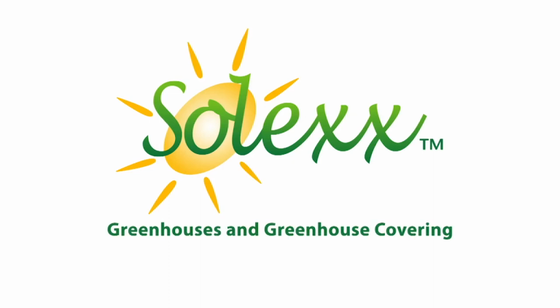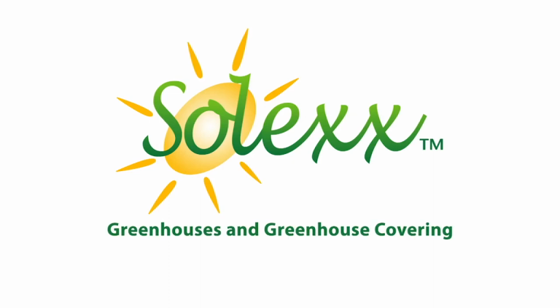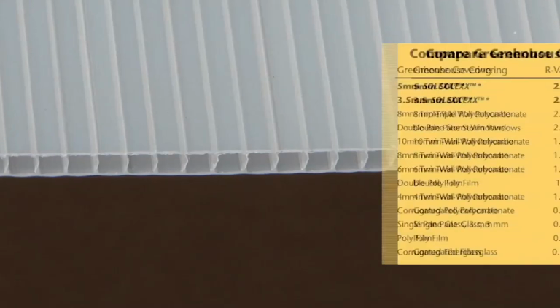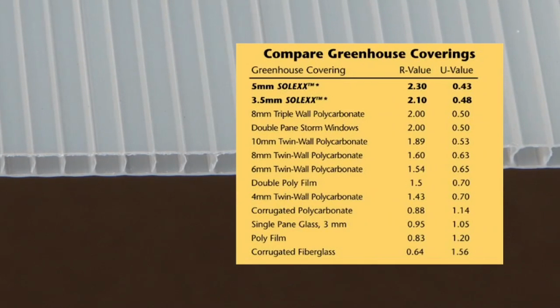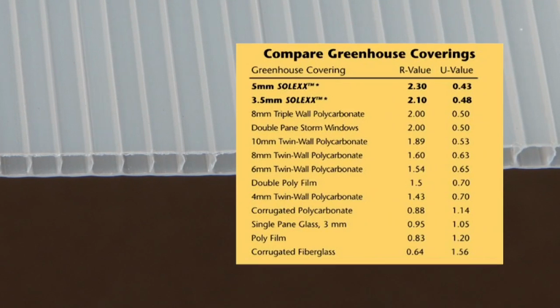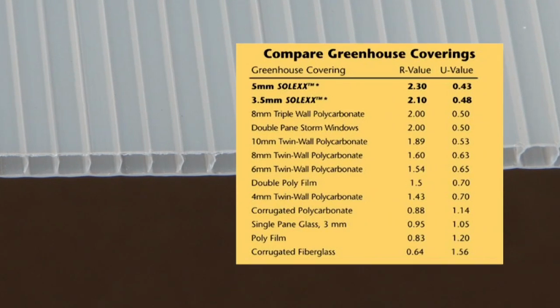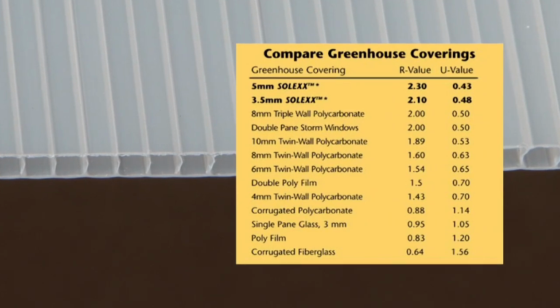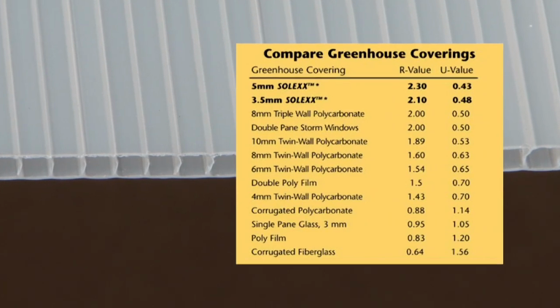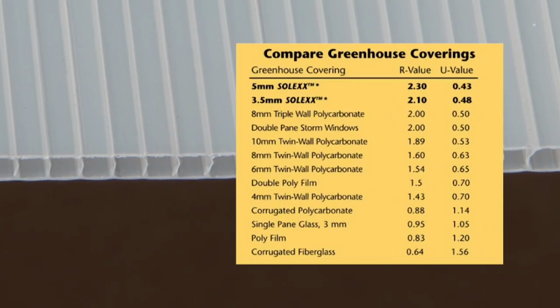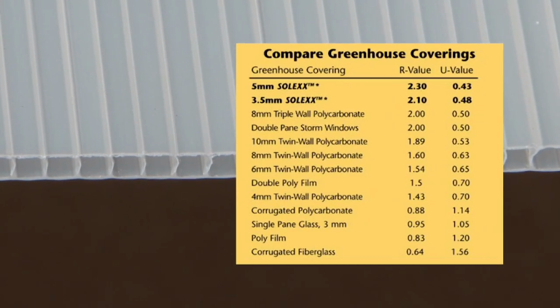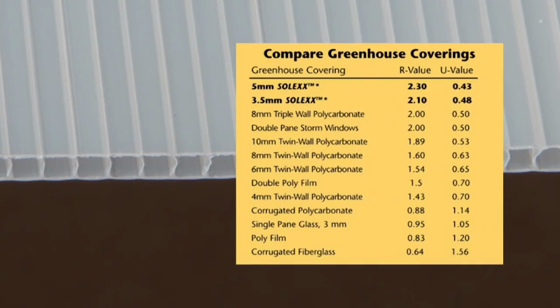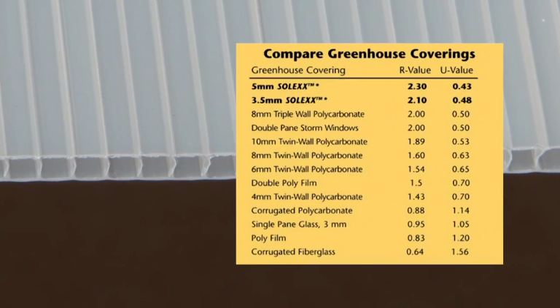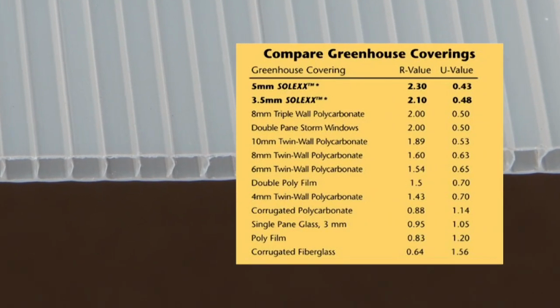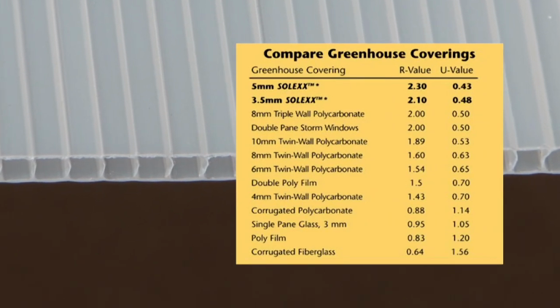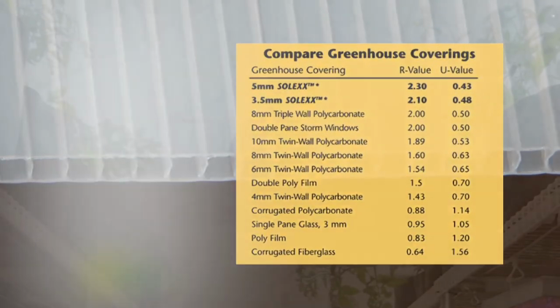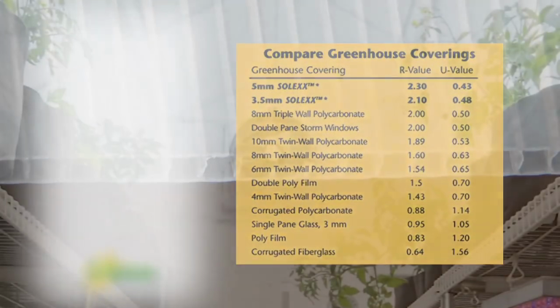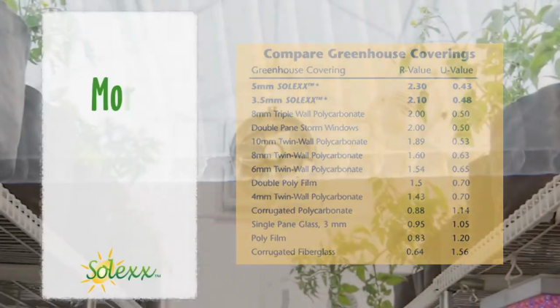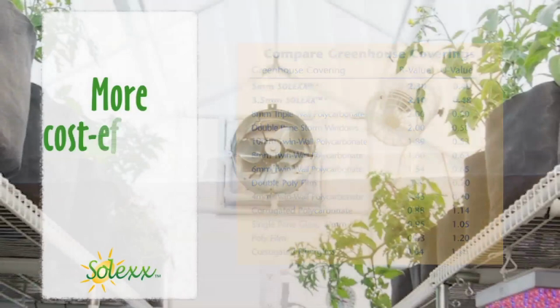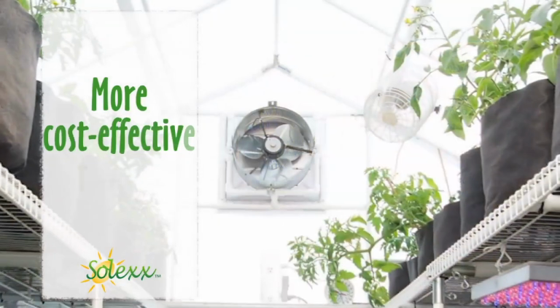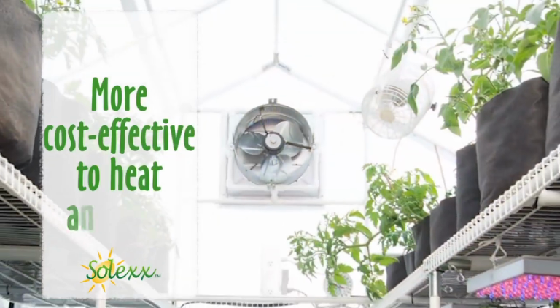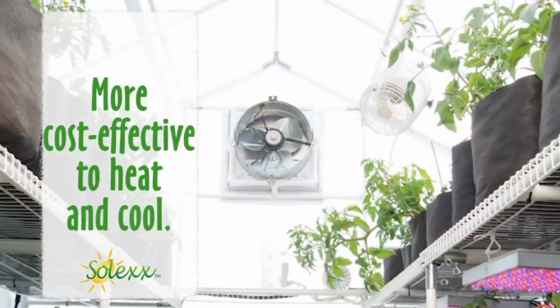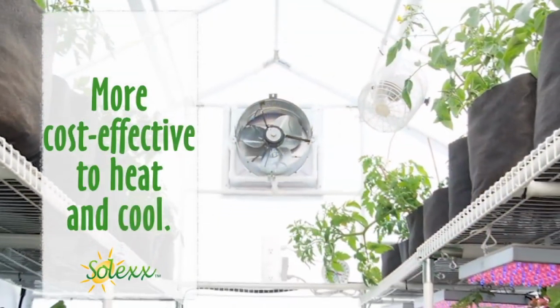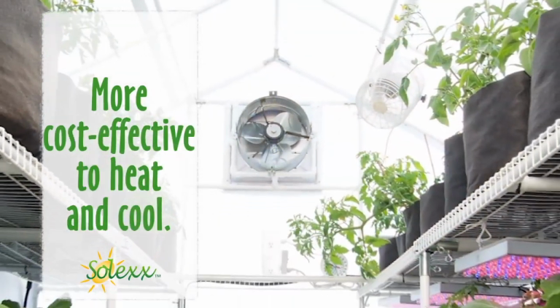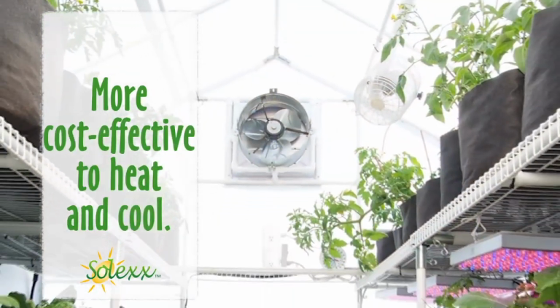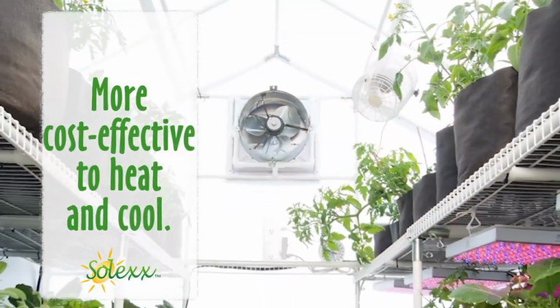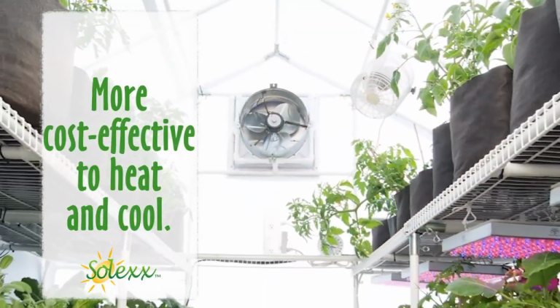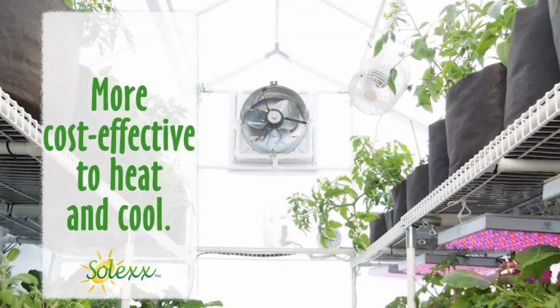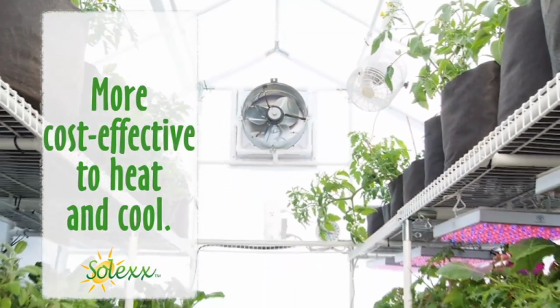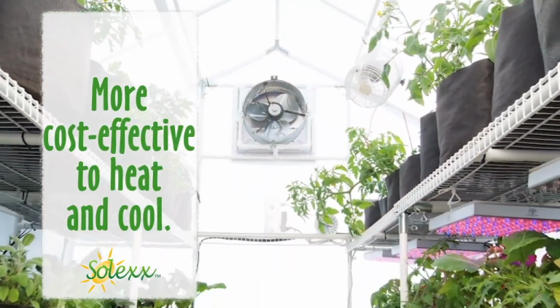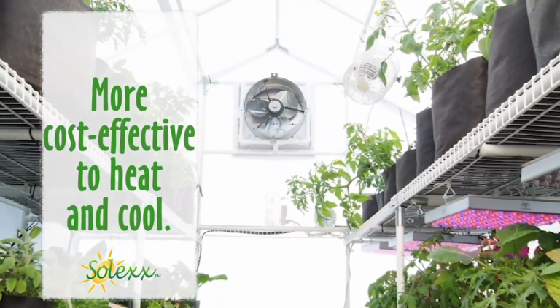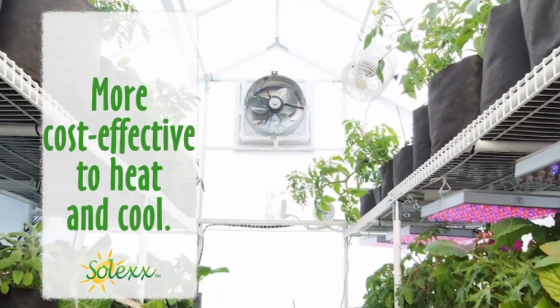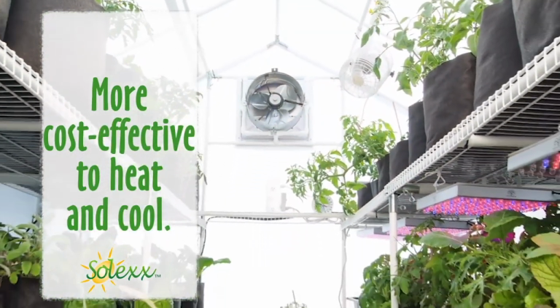With even more insulation than 8mm polycarbonate, Solex is more cost-effective to both heat and cool.